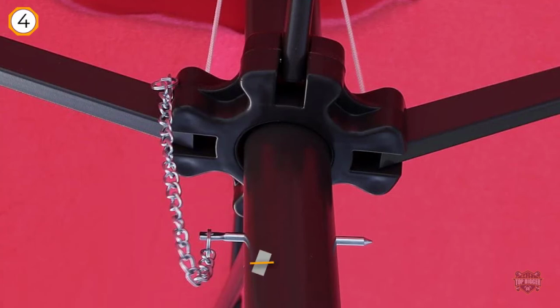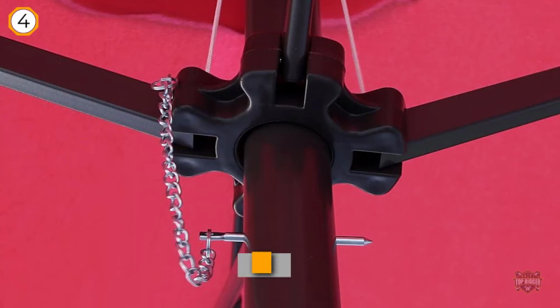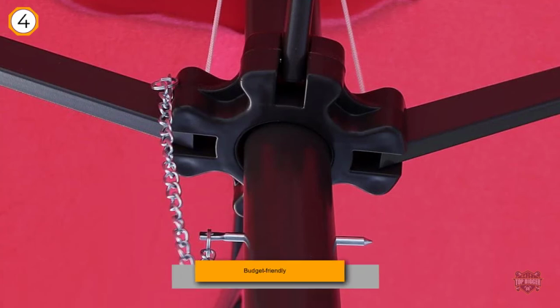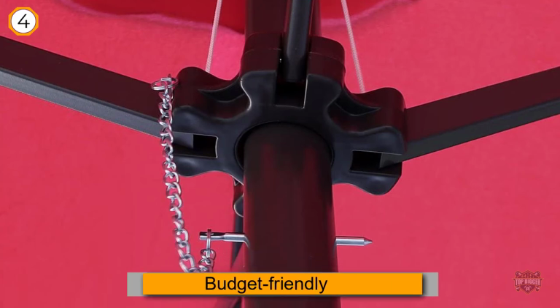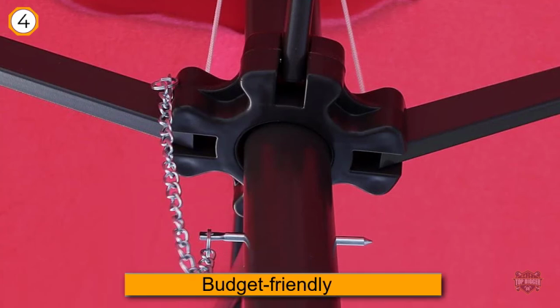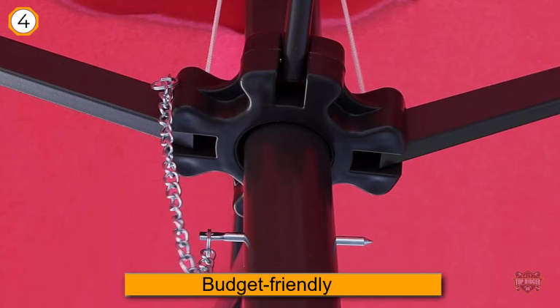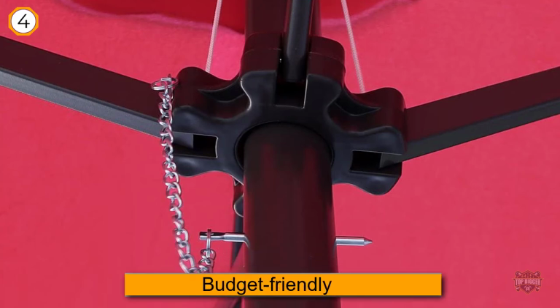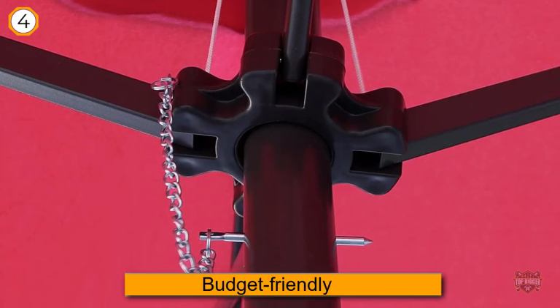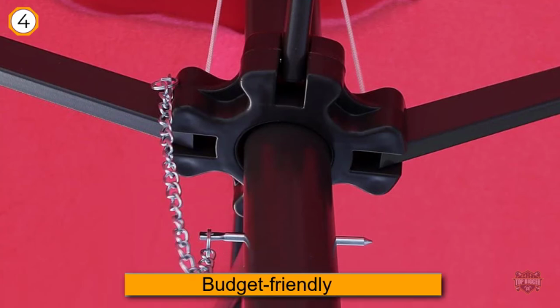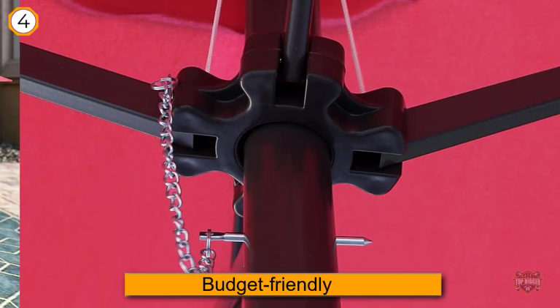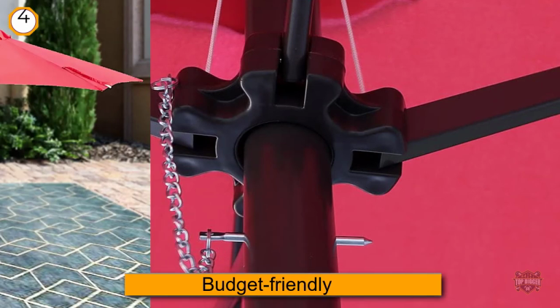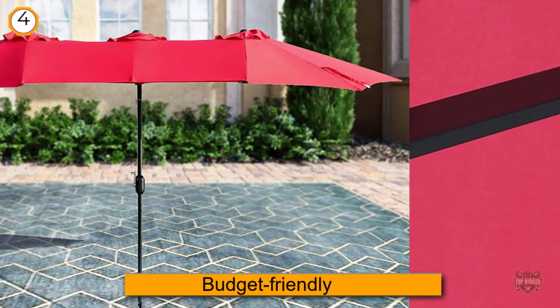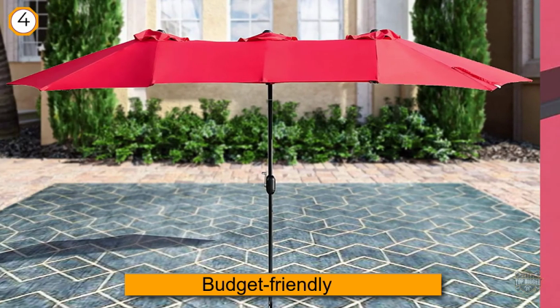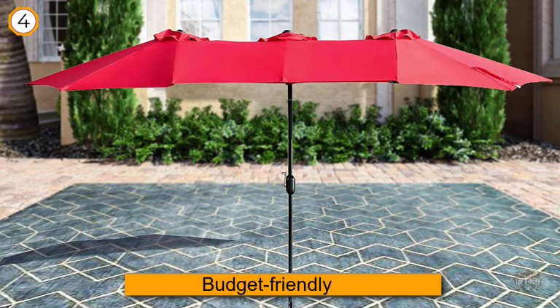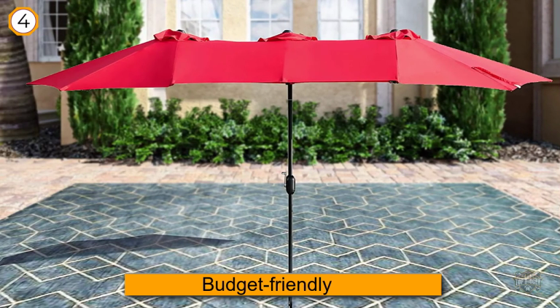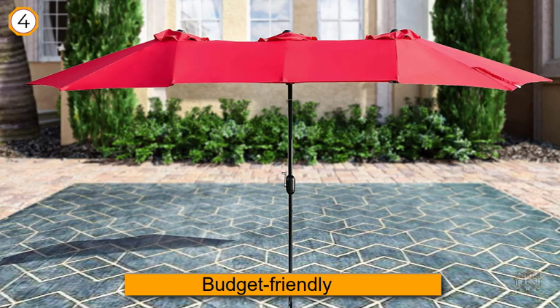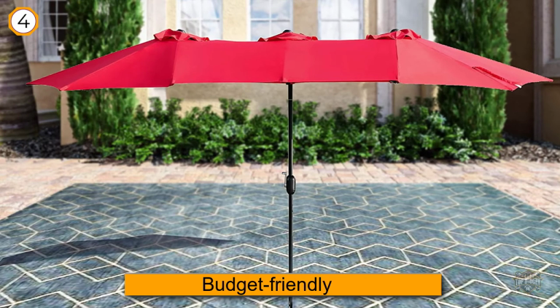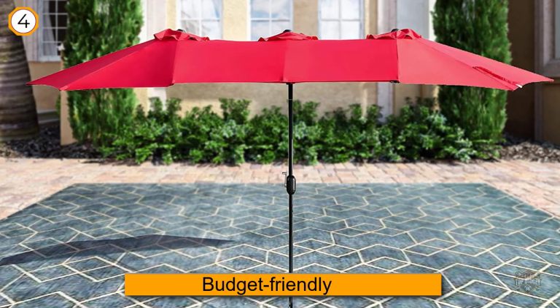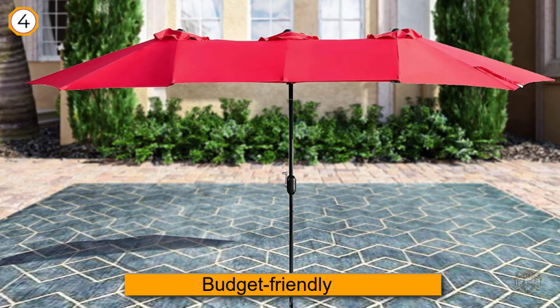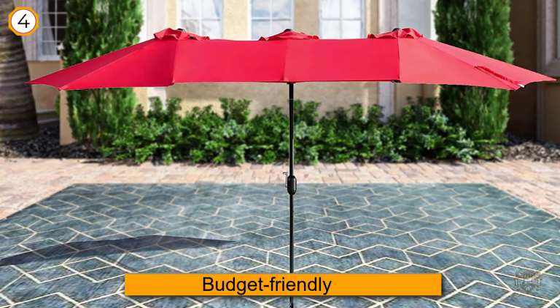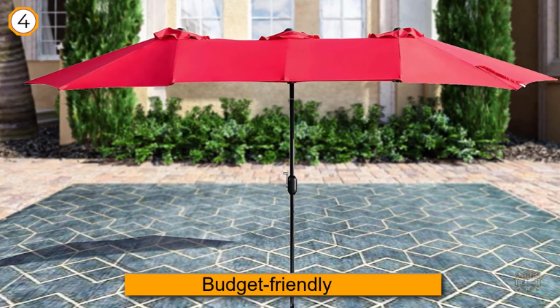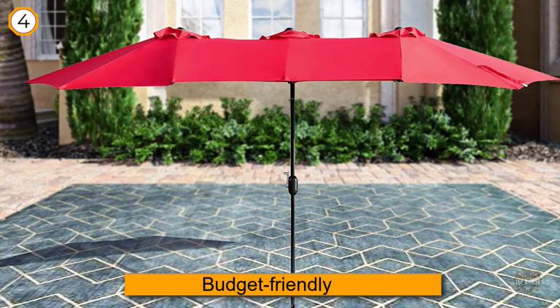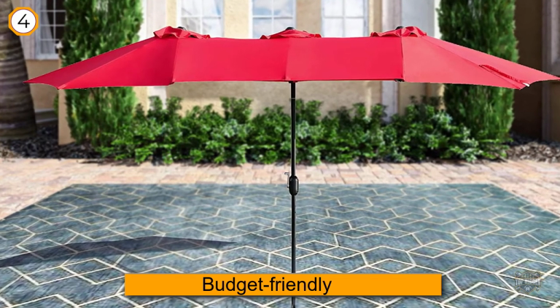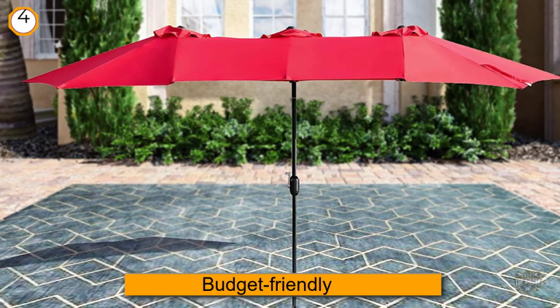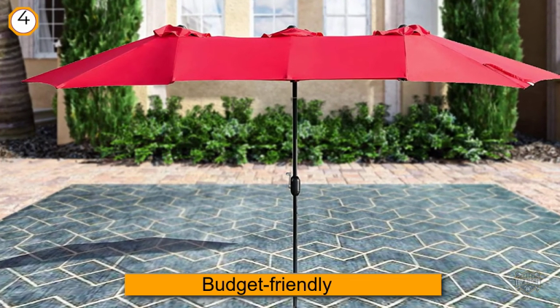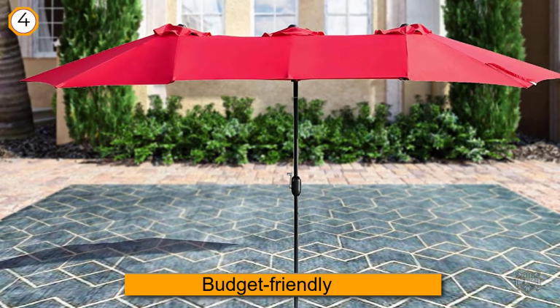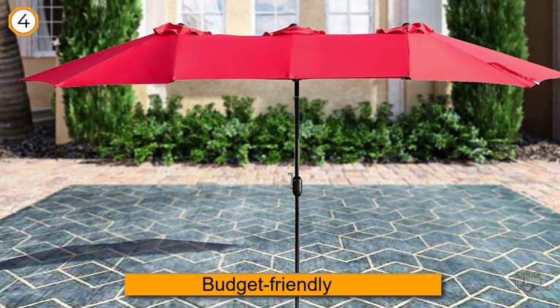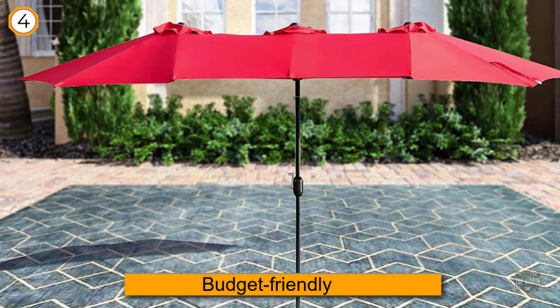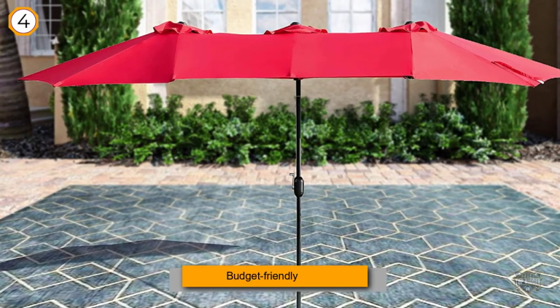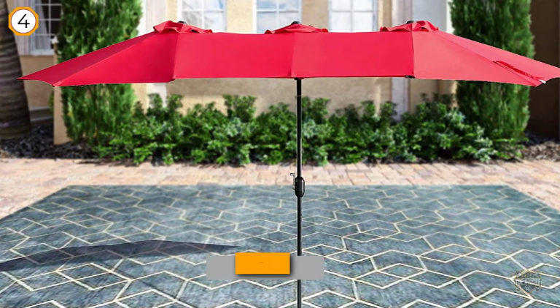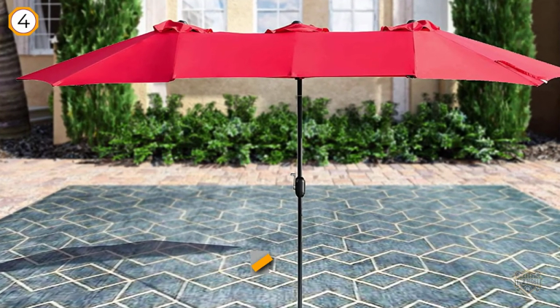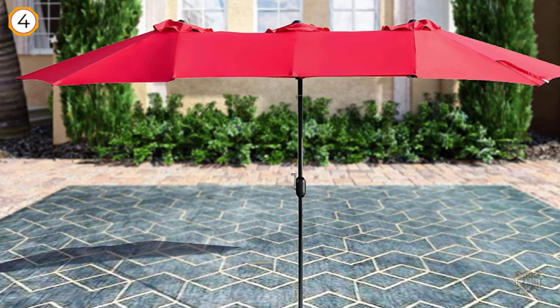To support the weight of this extra-large canopy, this umbrella boasts 12 steel ribs and a two-inch wide support pole. It features a crank to open and close it. Note that you'll need to anchor this umbrella in a base with anywhere from 40 to 80 pounds.